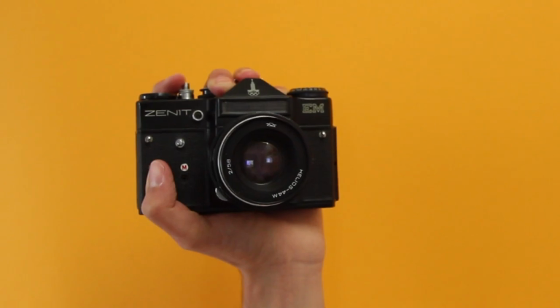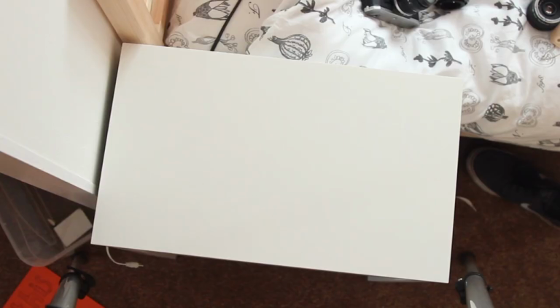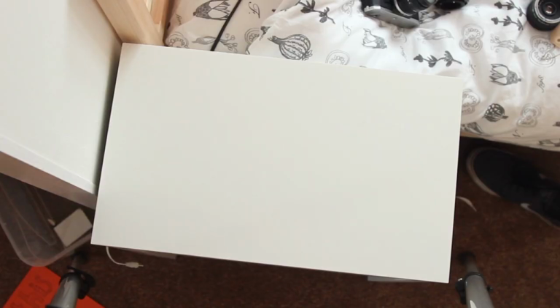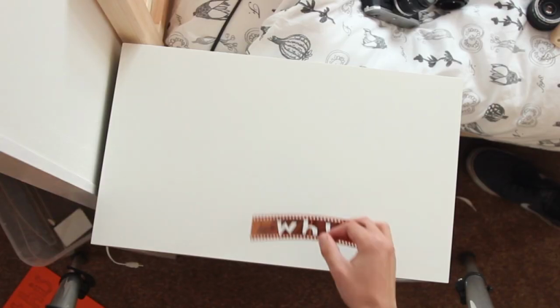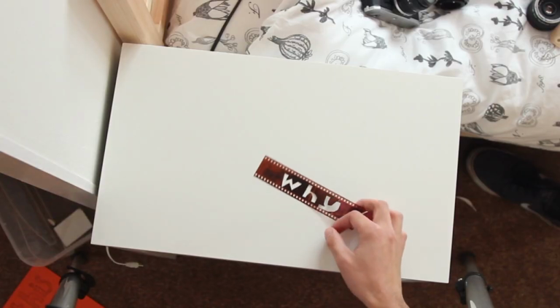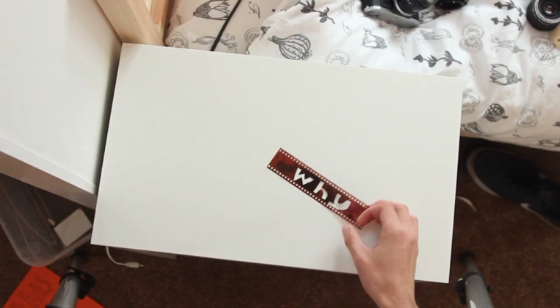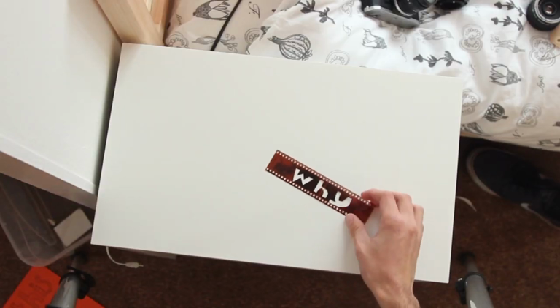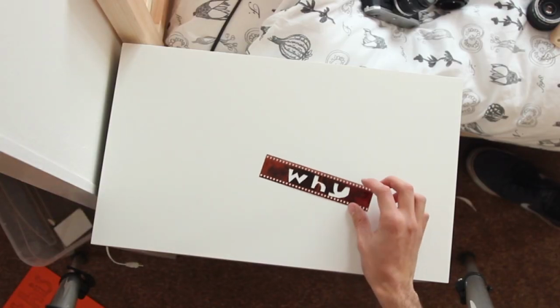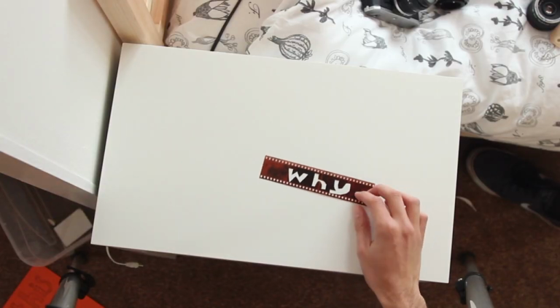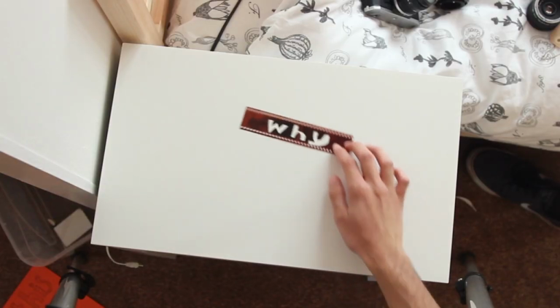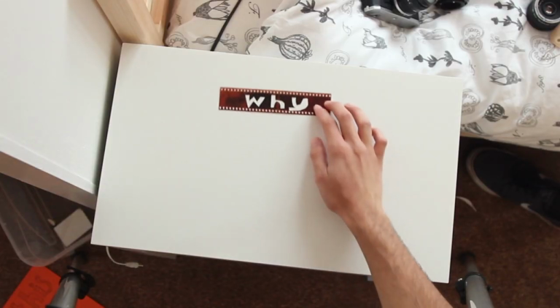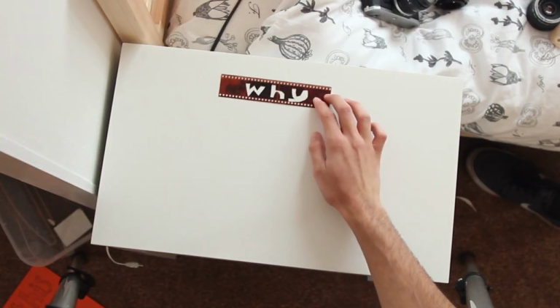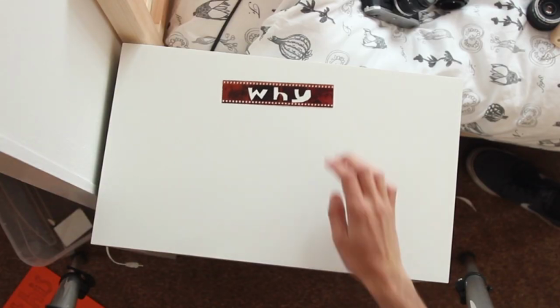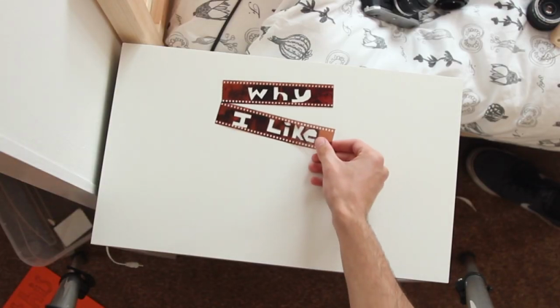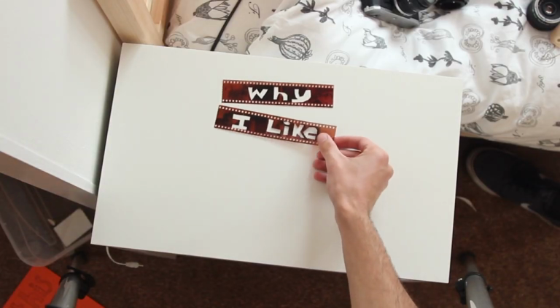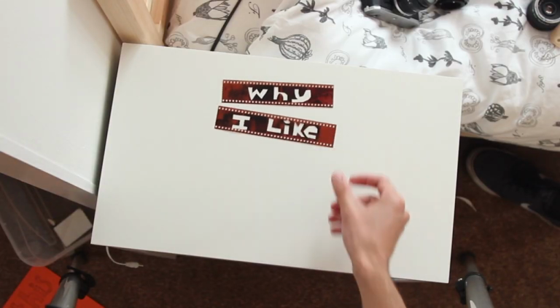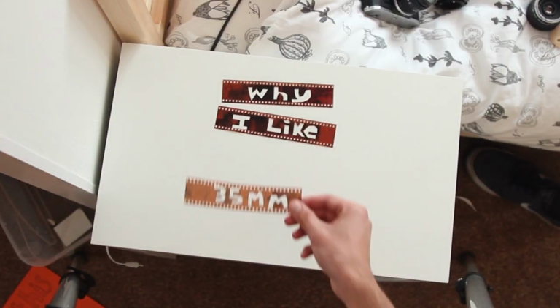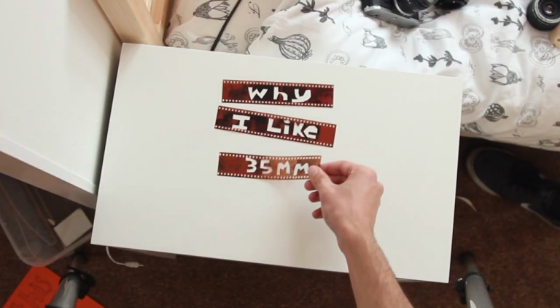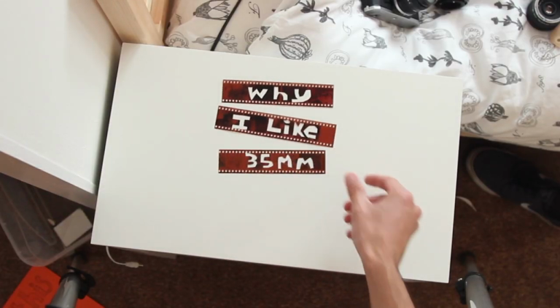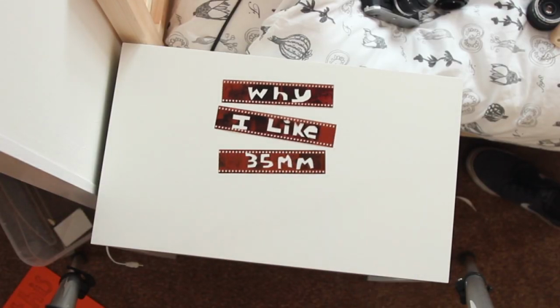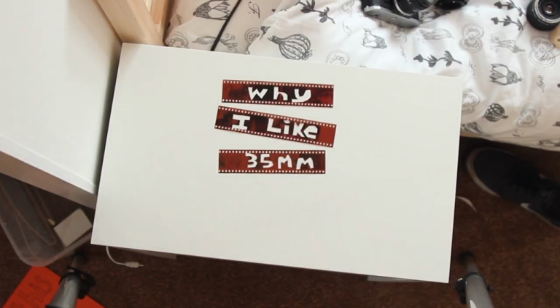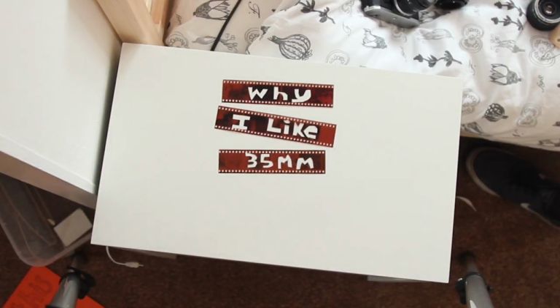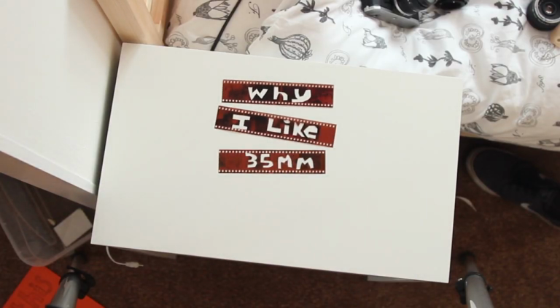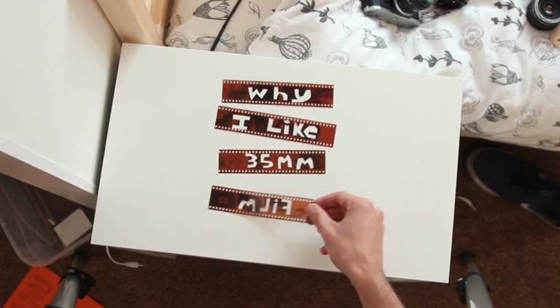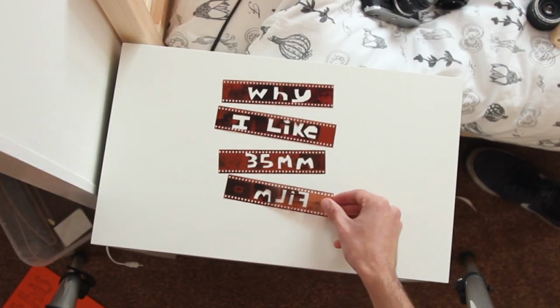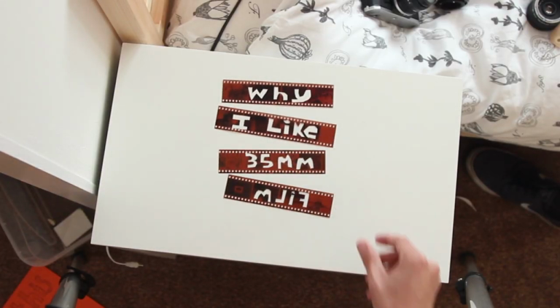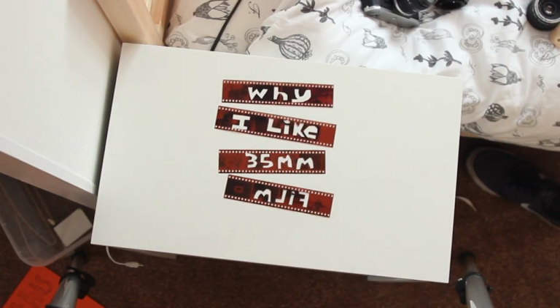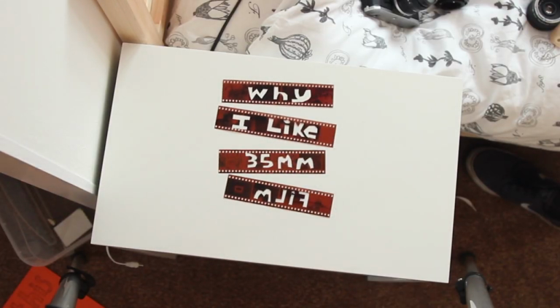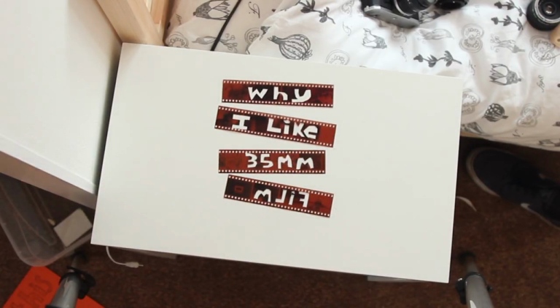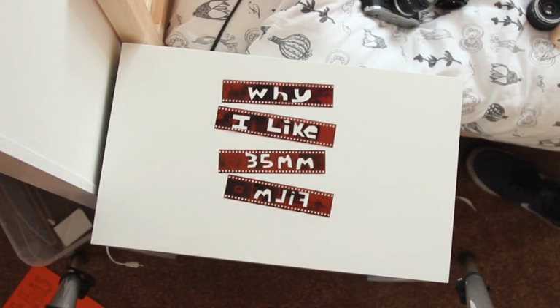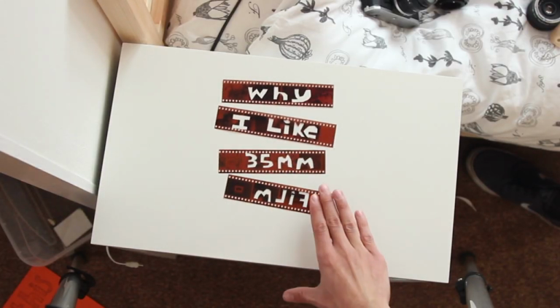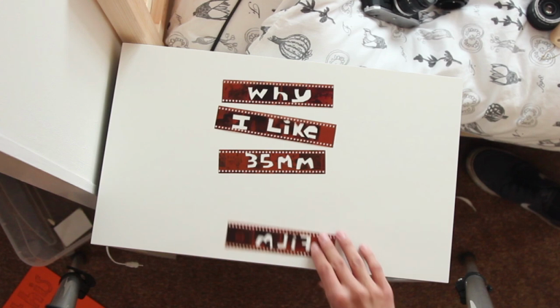And that's just a few of the reasons why I like 35mm film. Thank you.